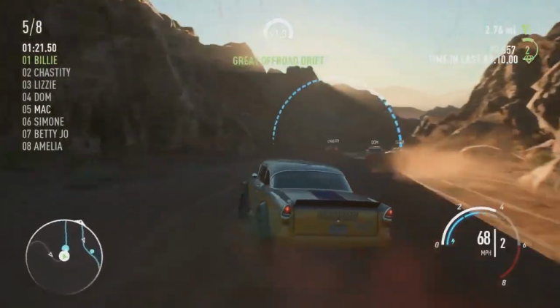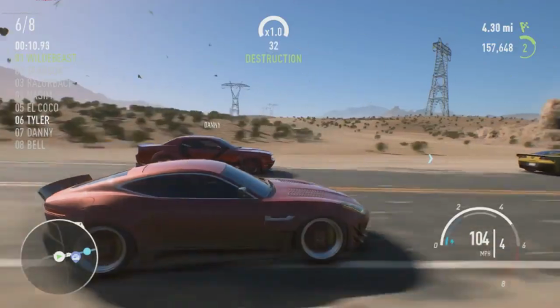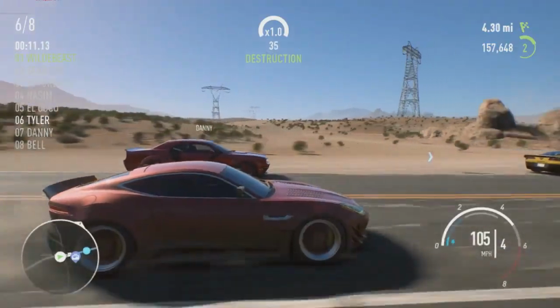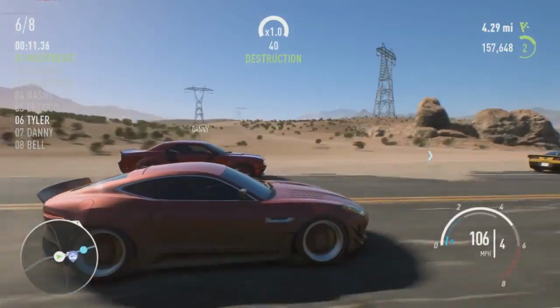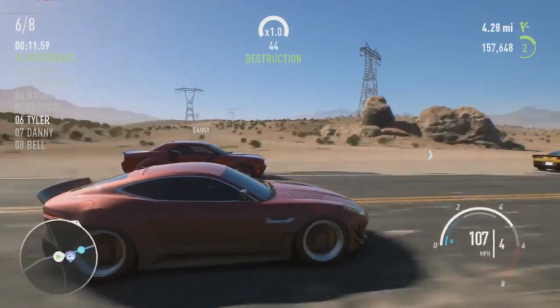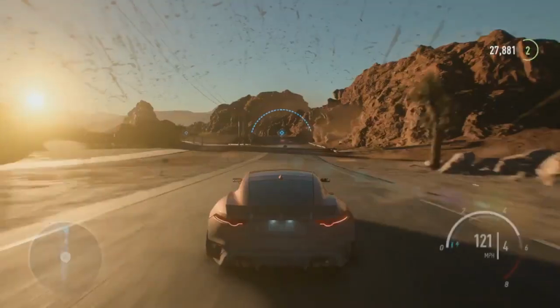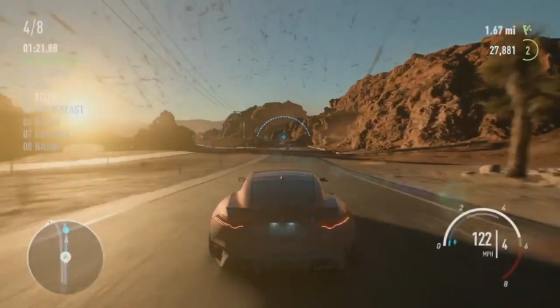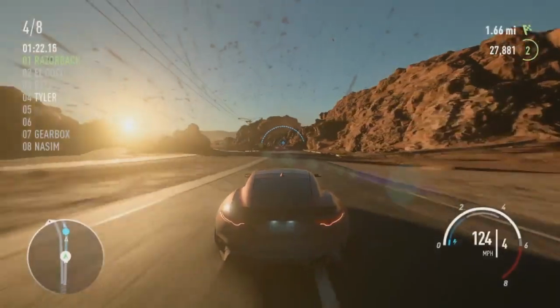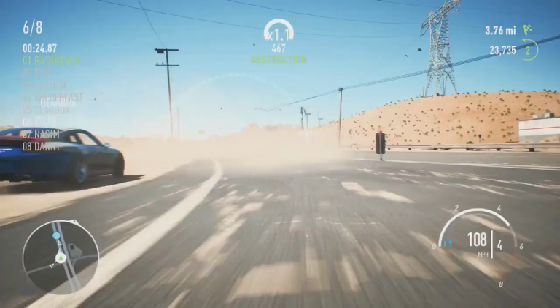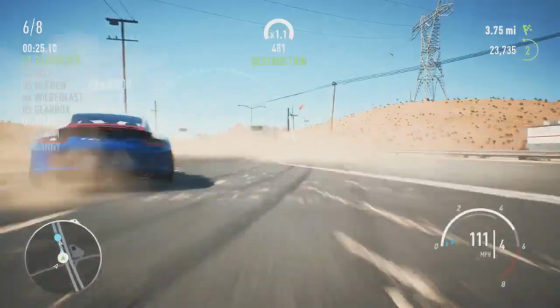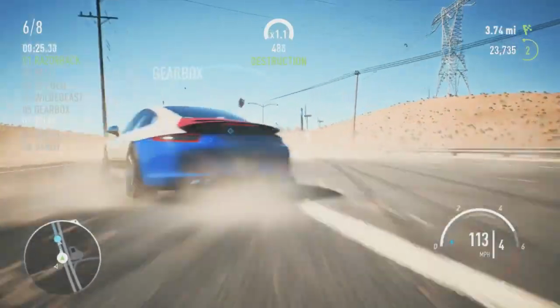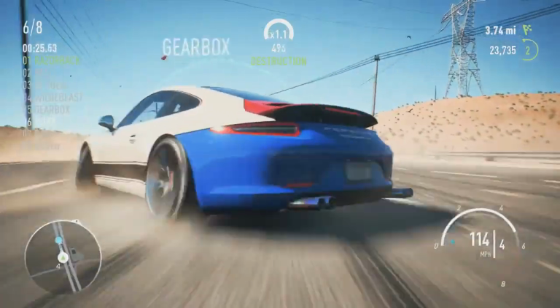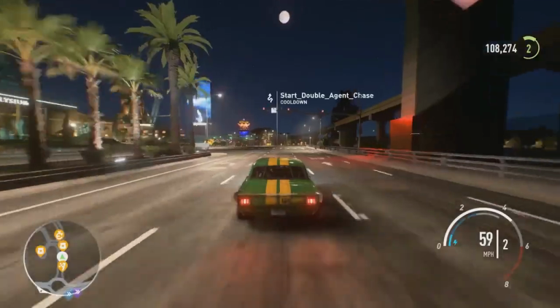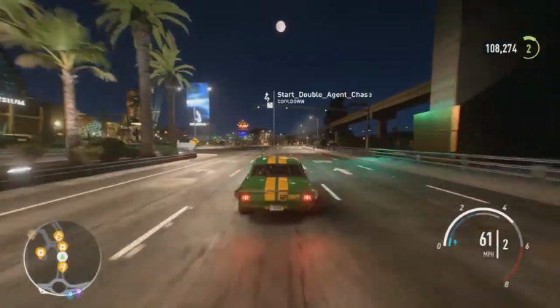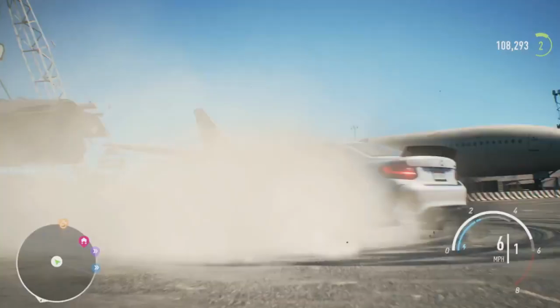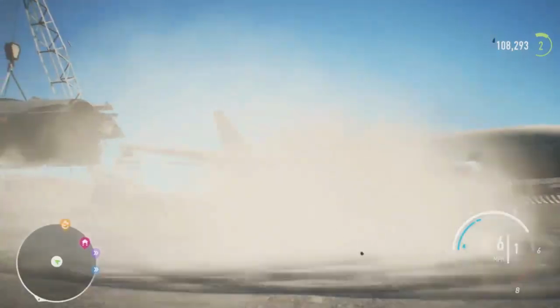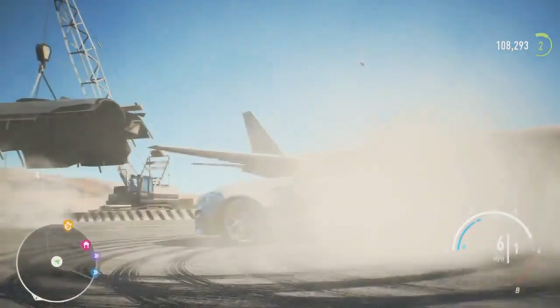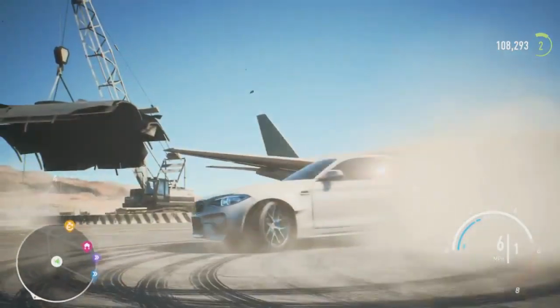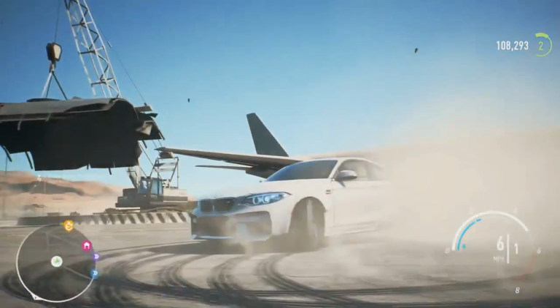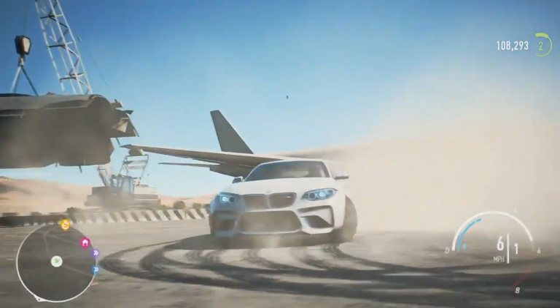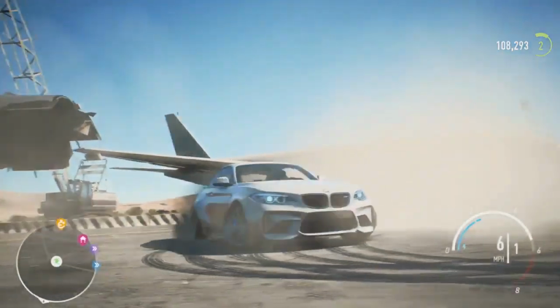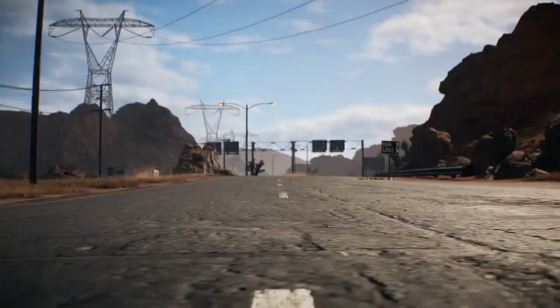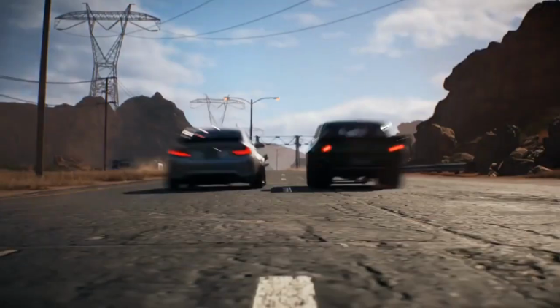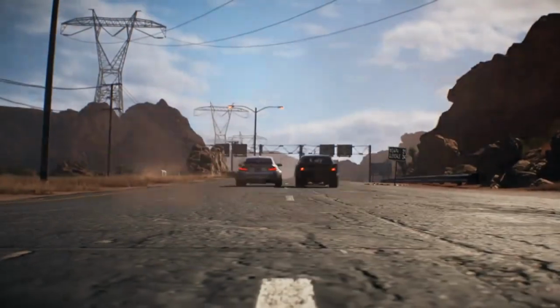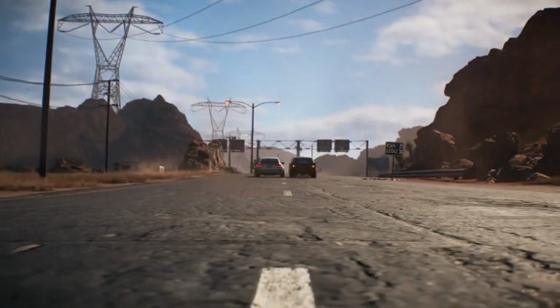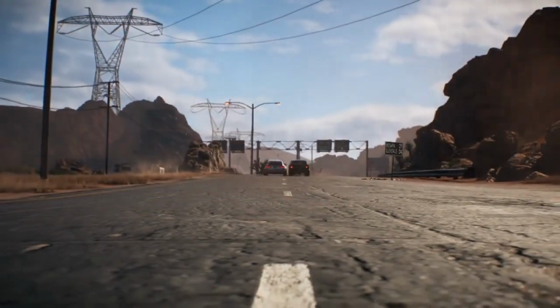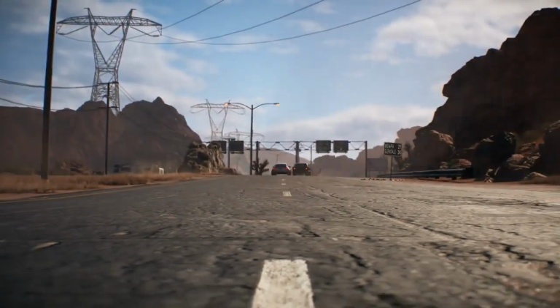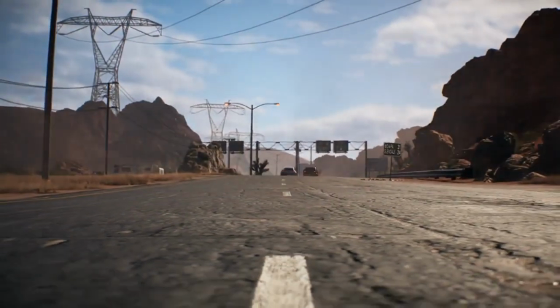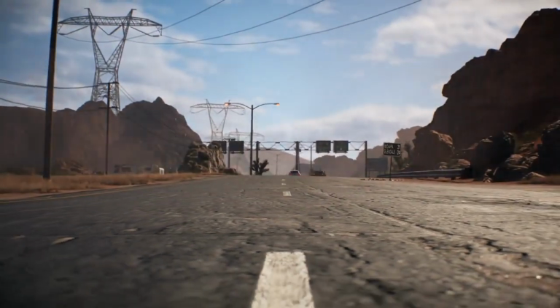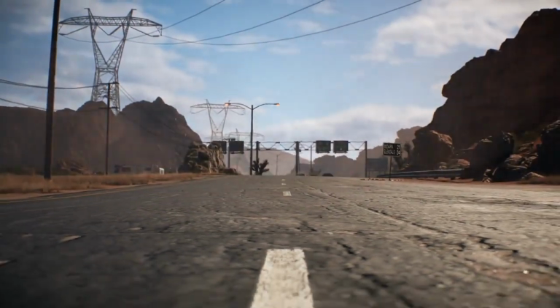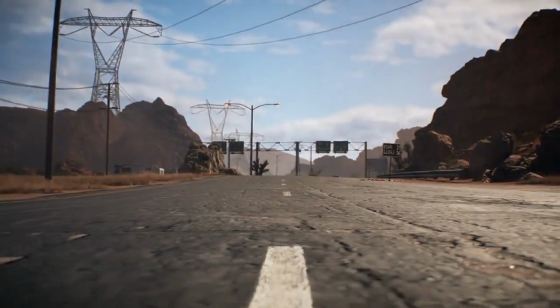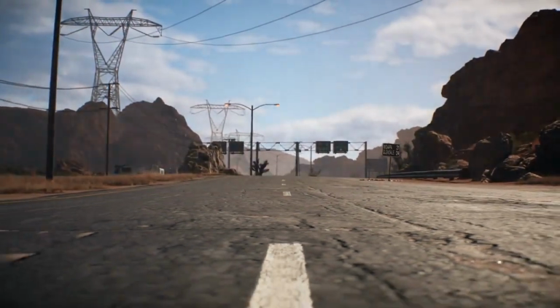Your ride is waiting. Play your way, win your way. See you on the streets of Need for Speed Payback.